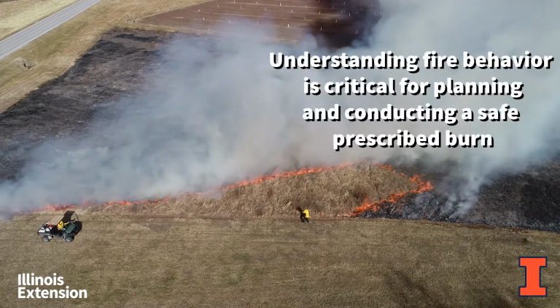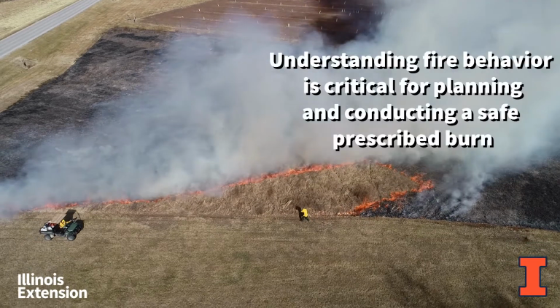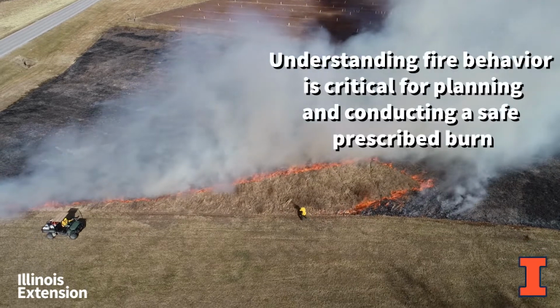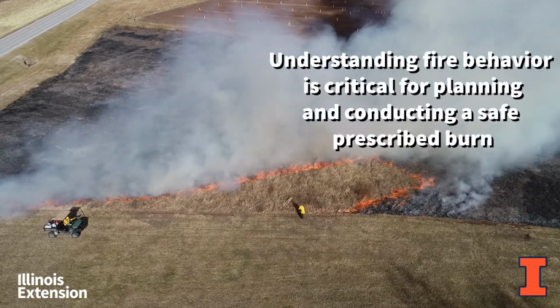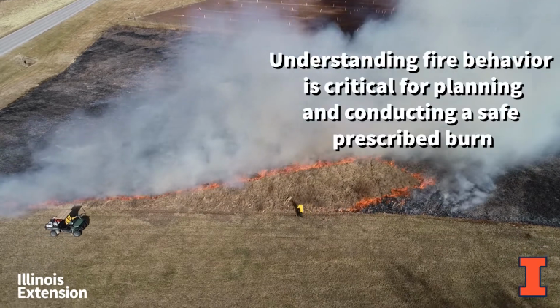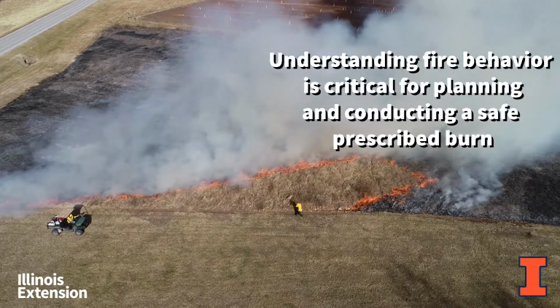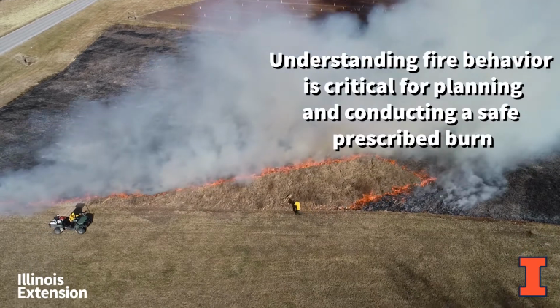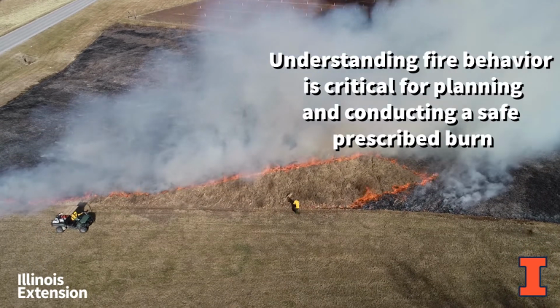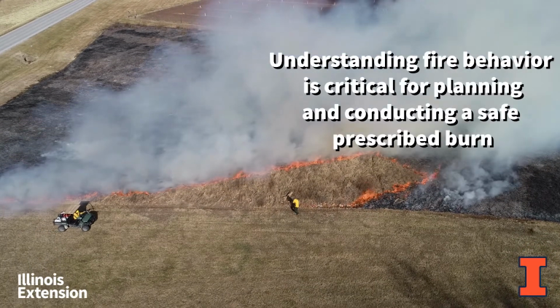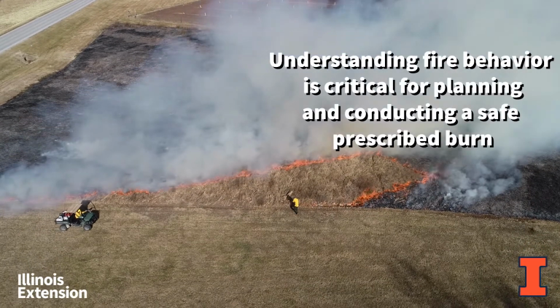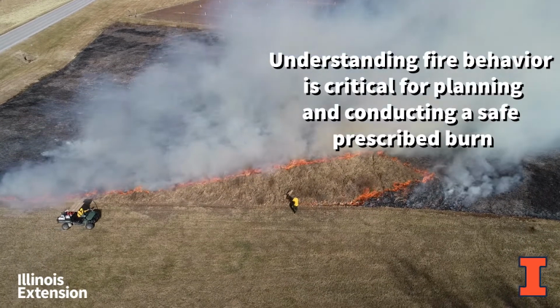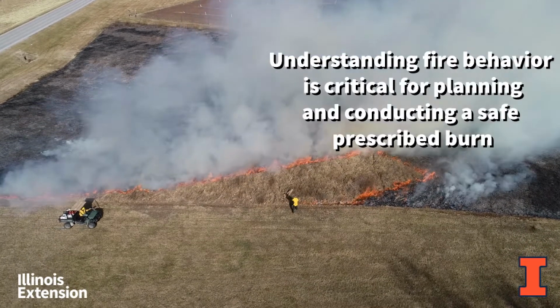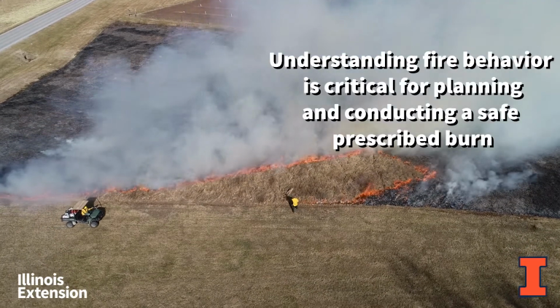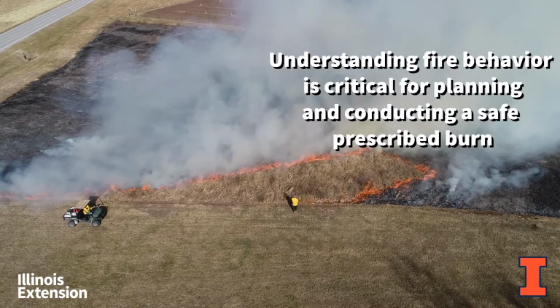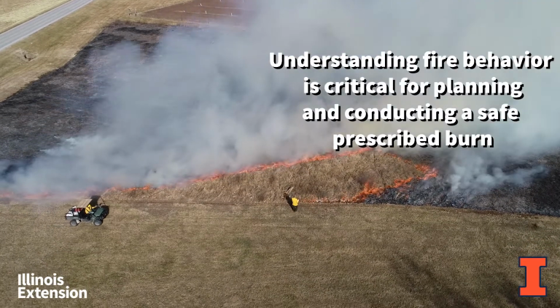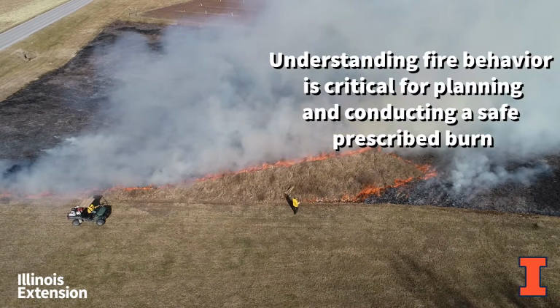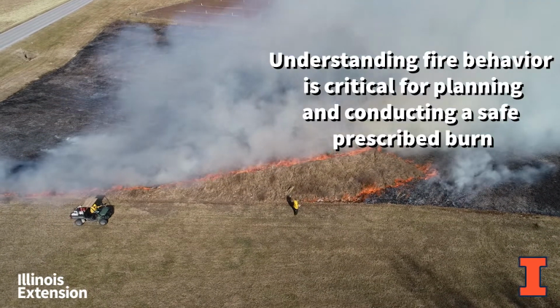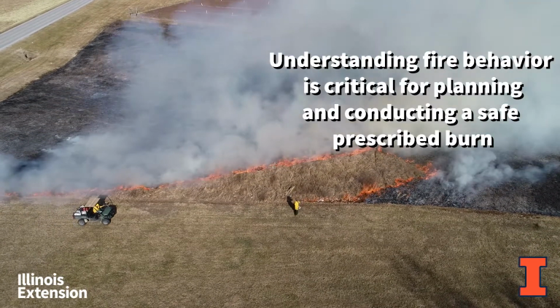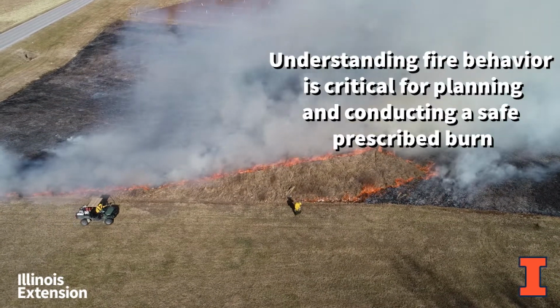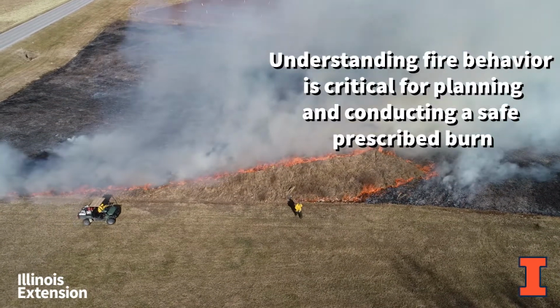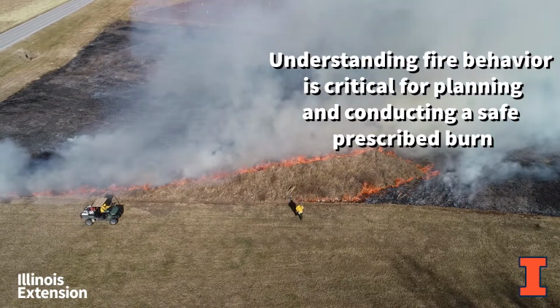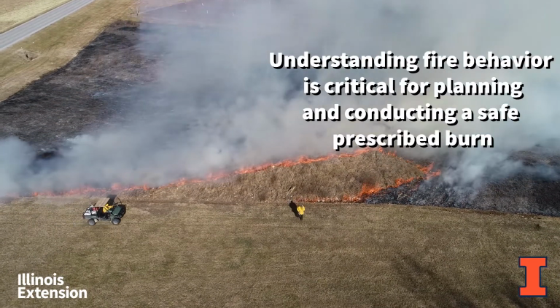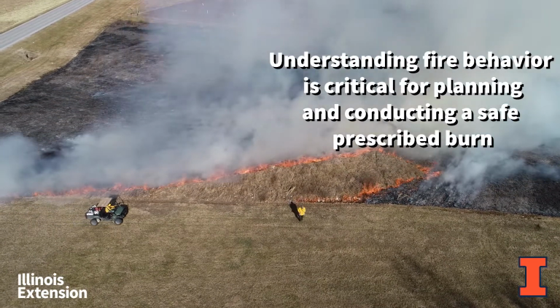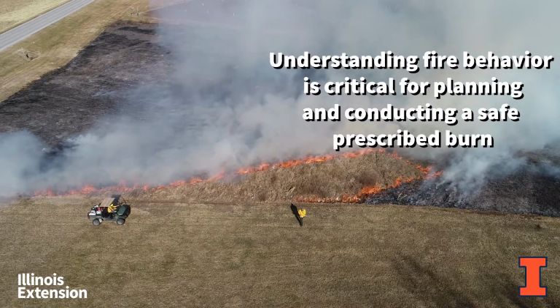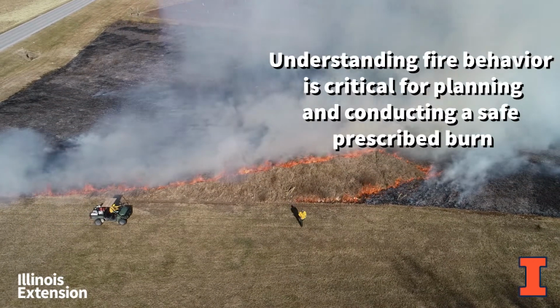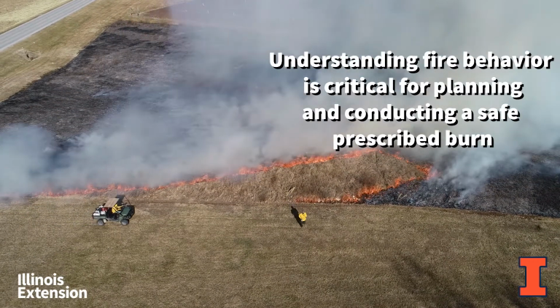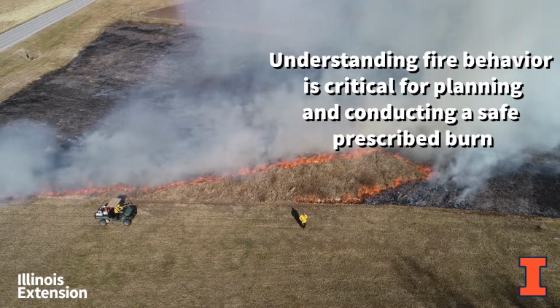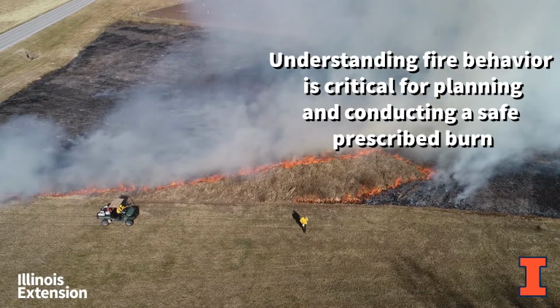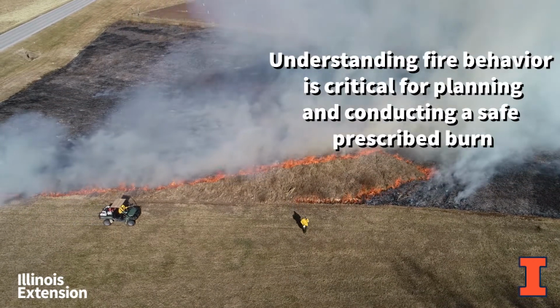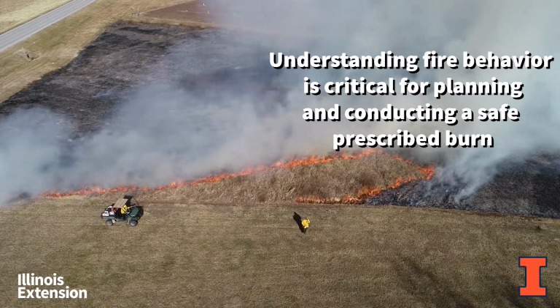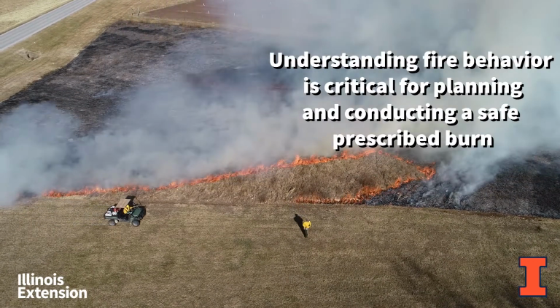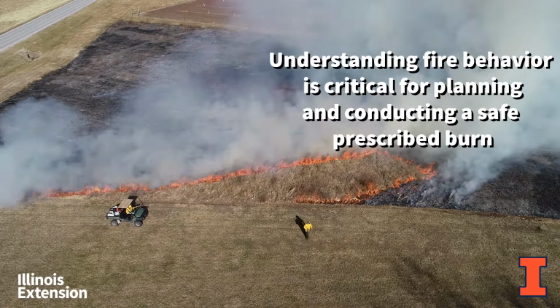Understanding fire behavior is critical for planning and conducting a safe, prescribed burn.